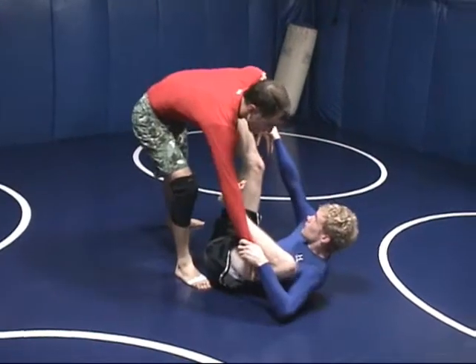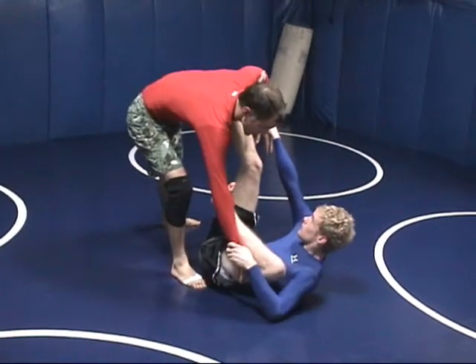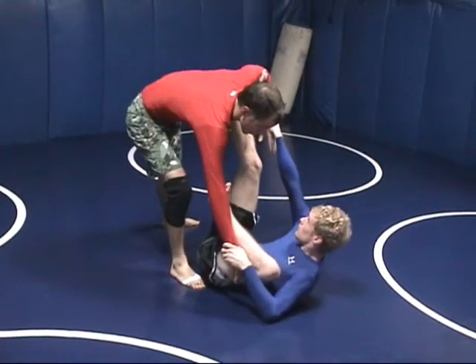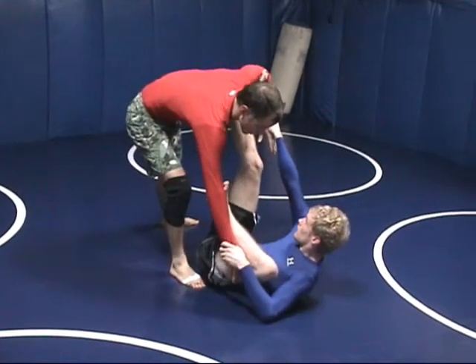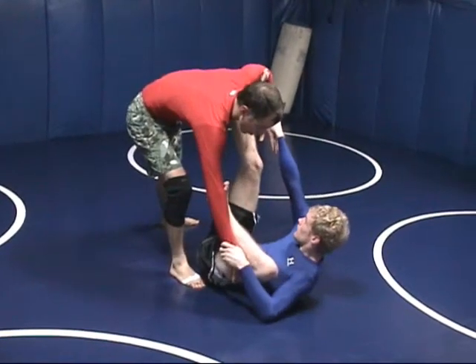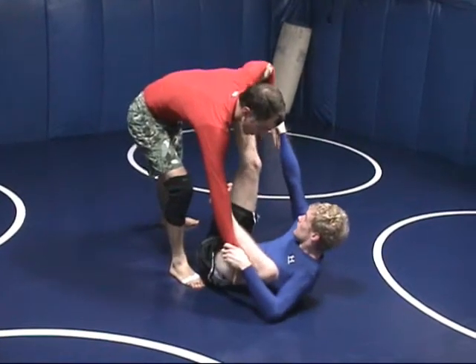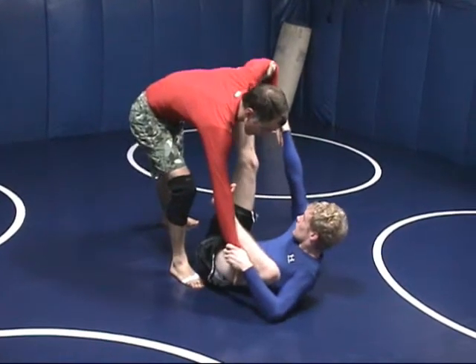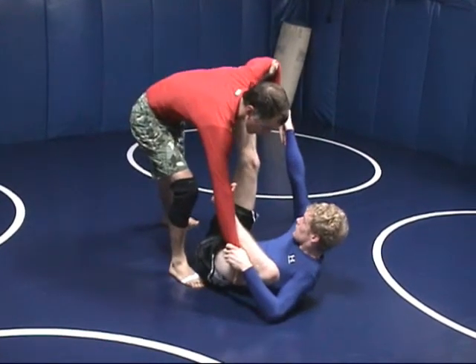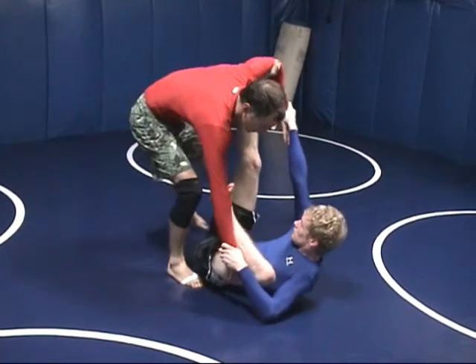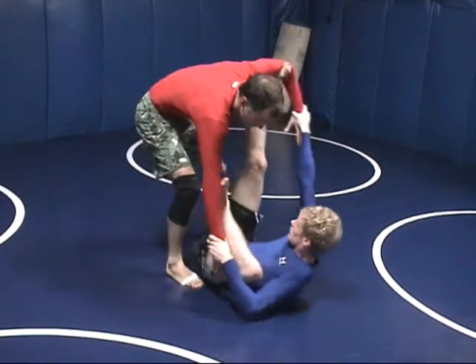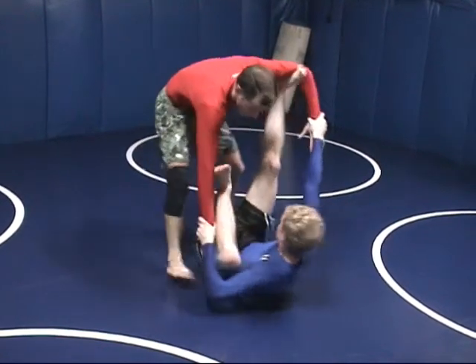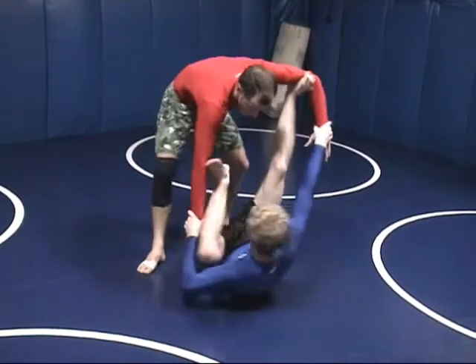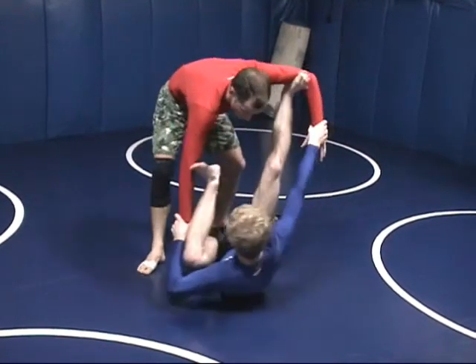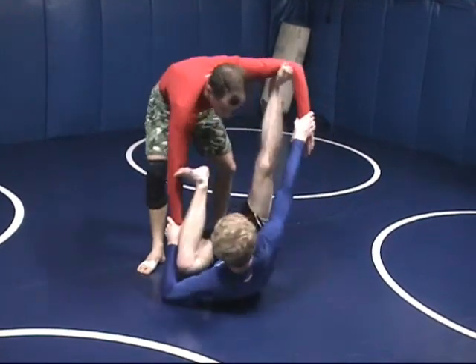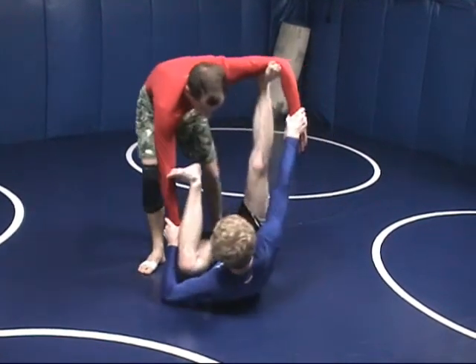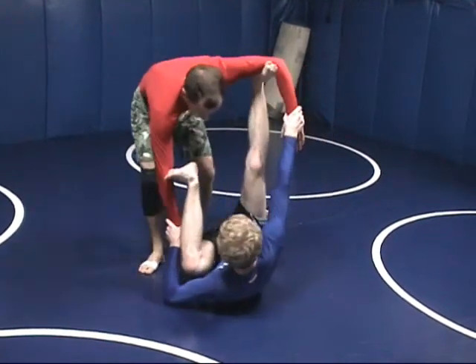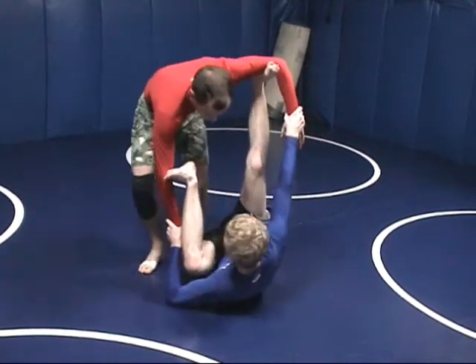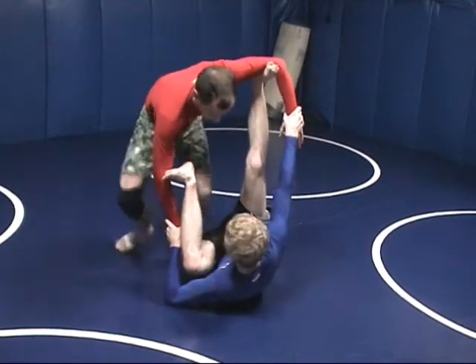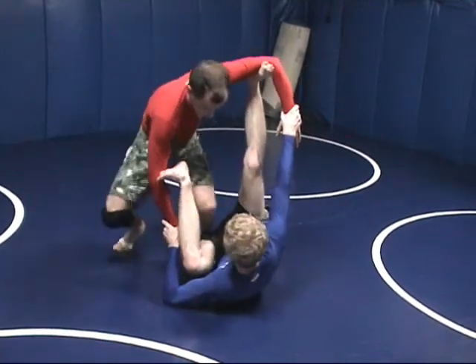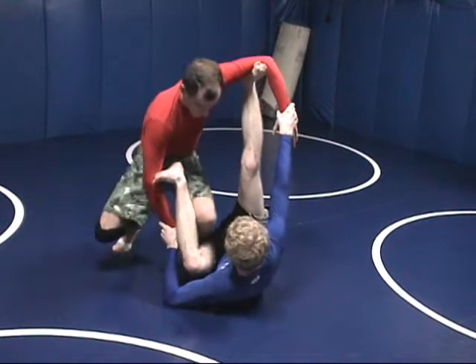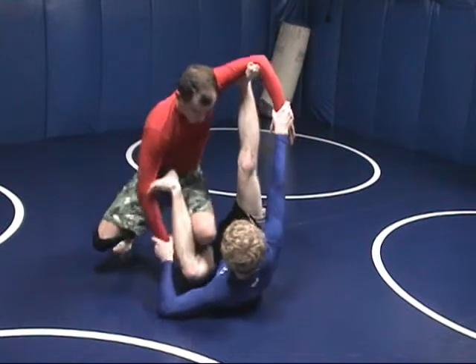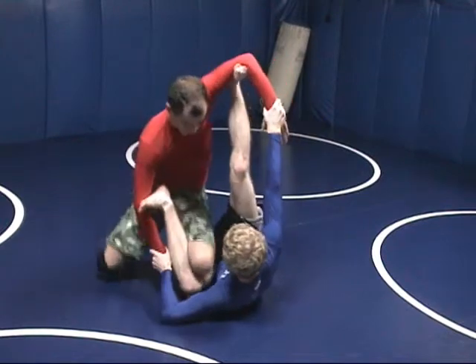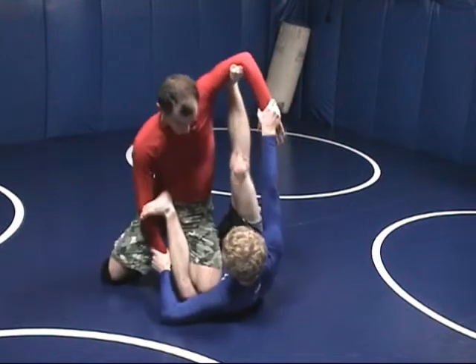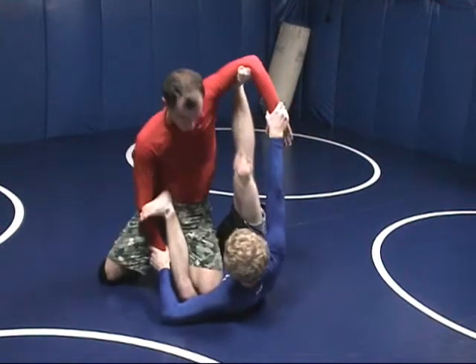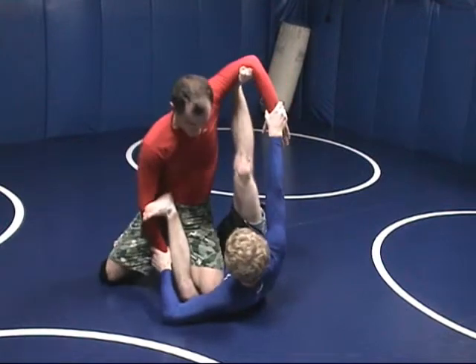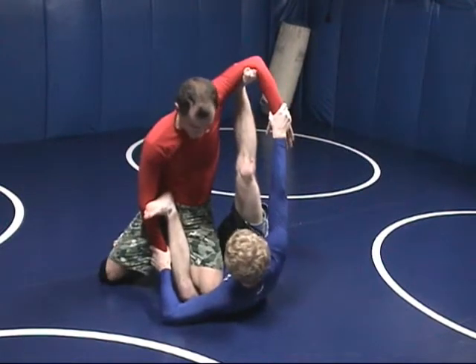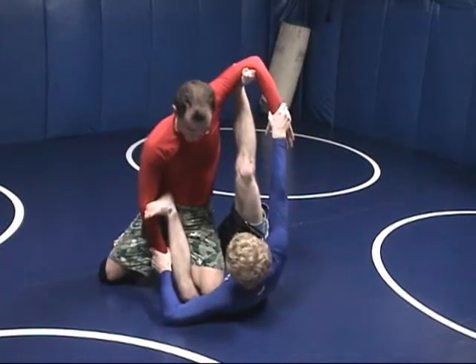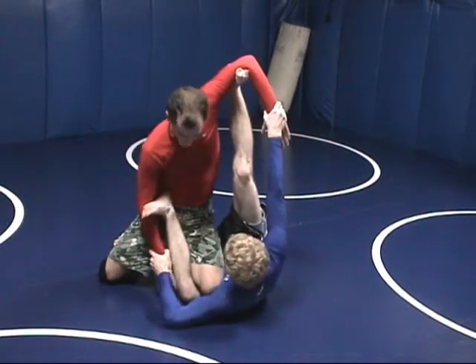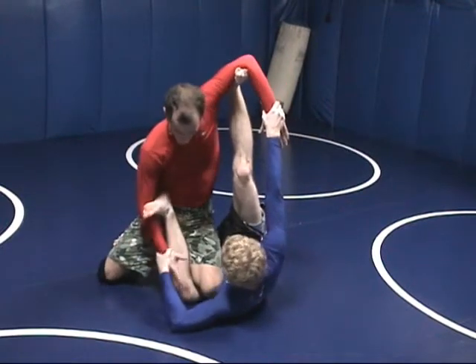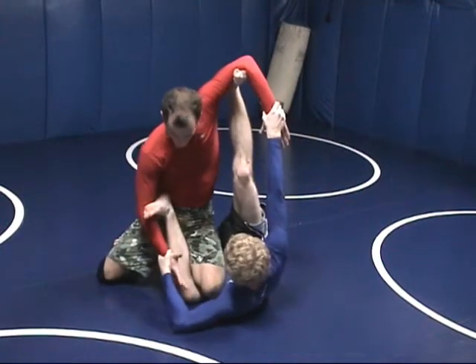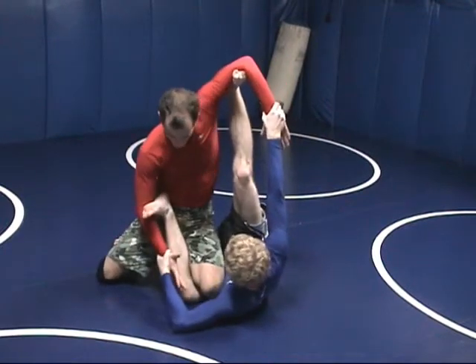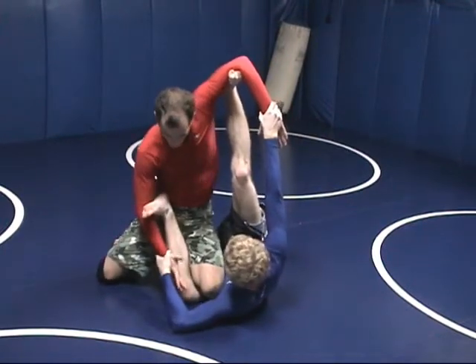If you're stretching more to one side versus the other, take your opposite leg, drop it in, and just pull here.